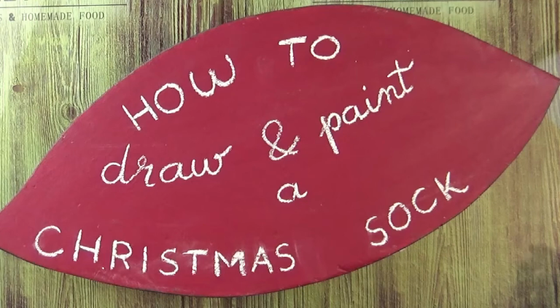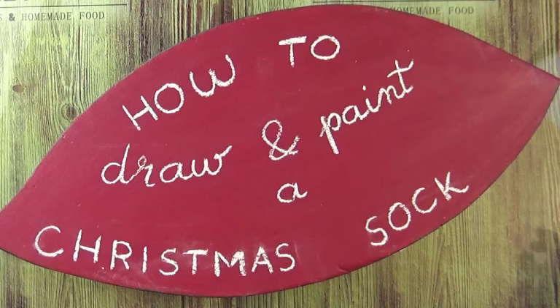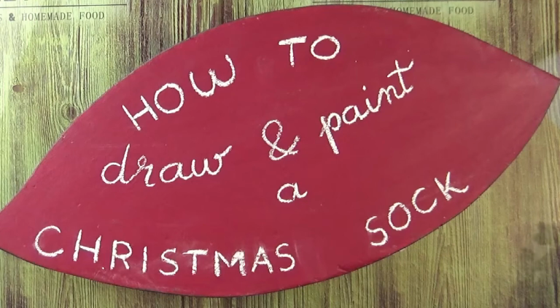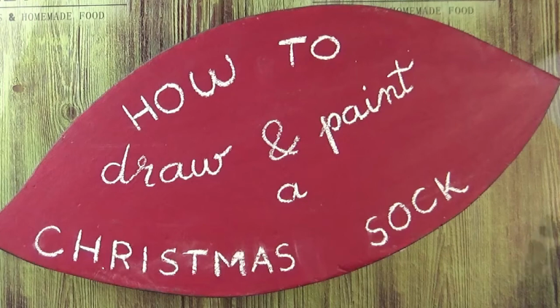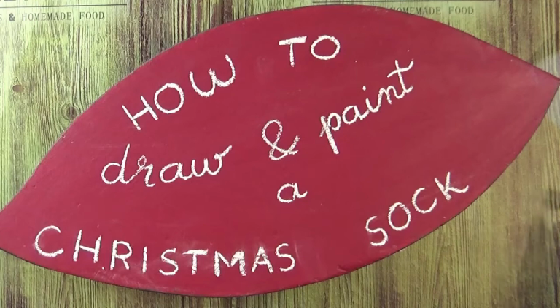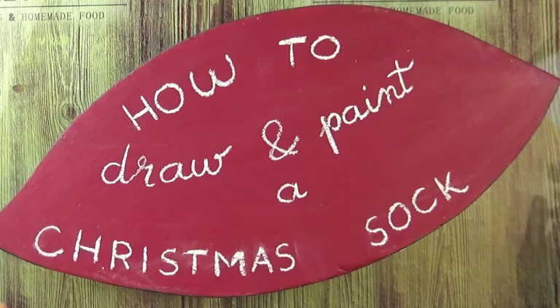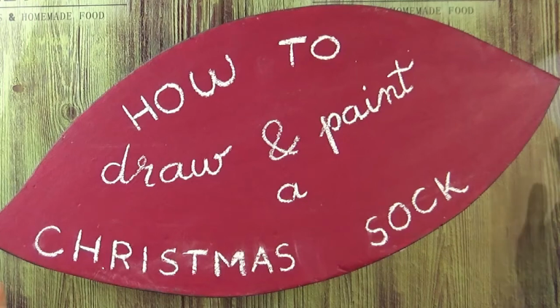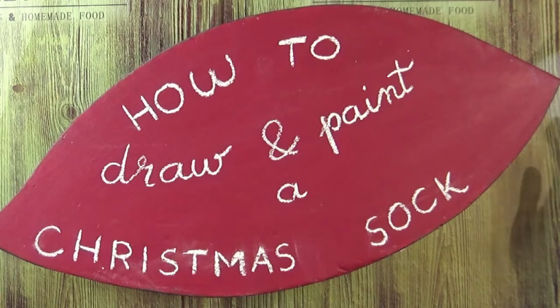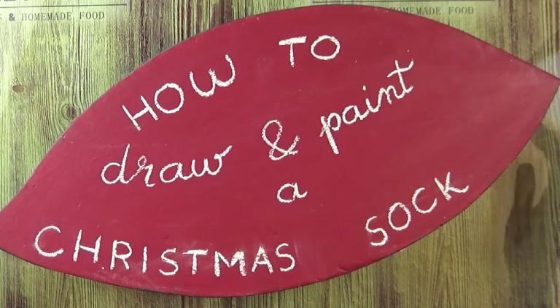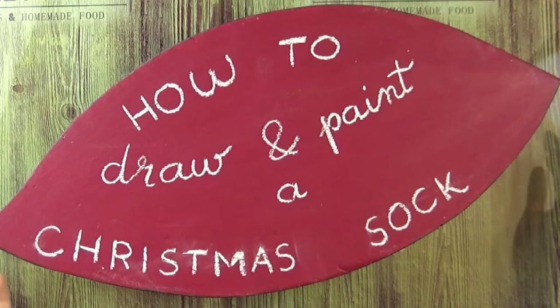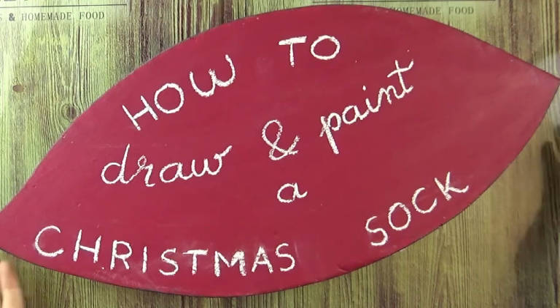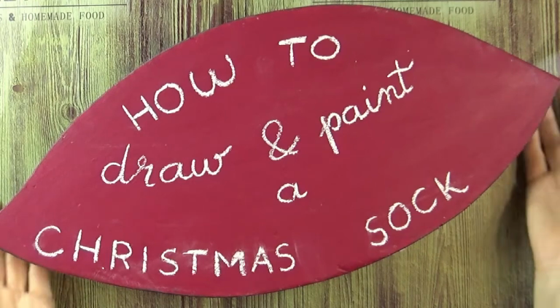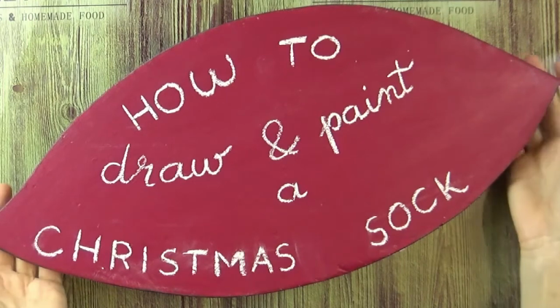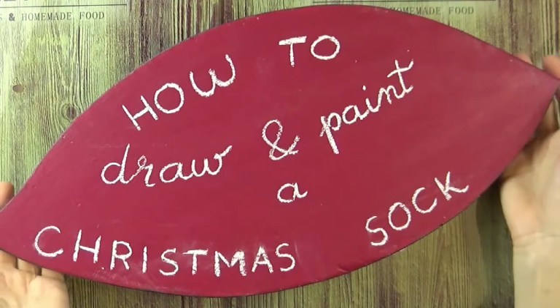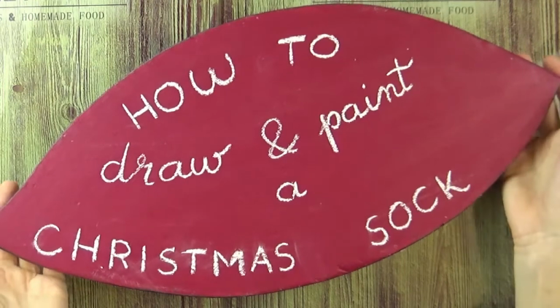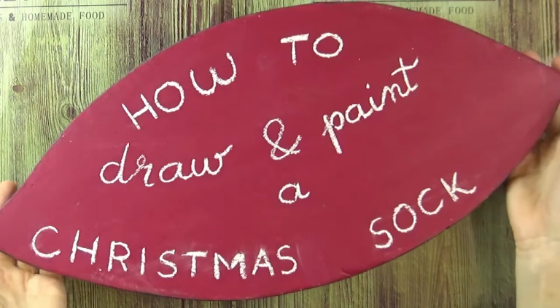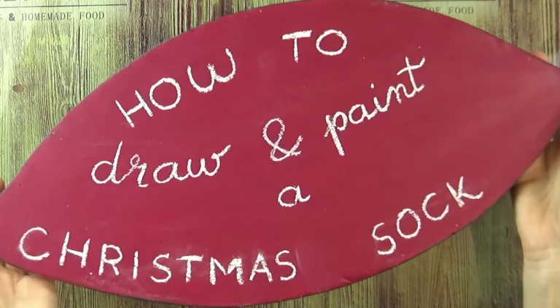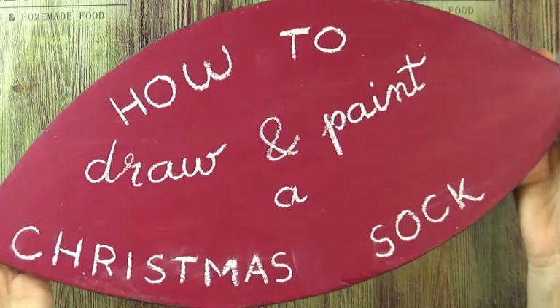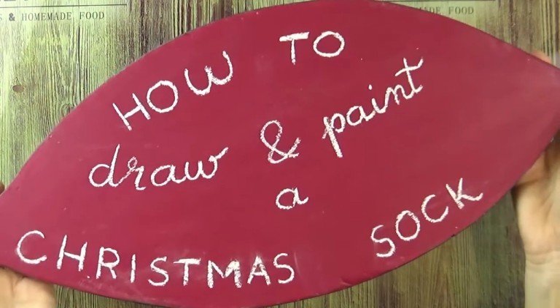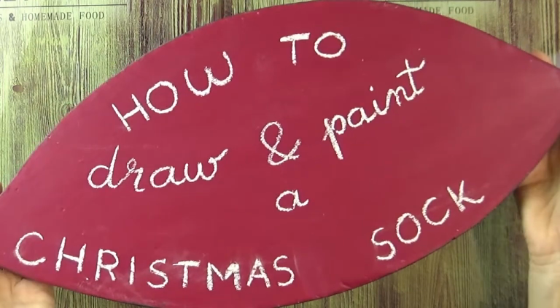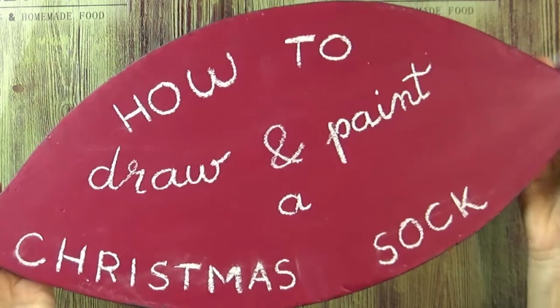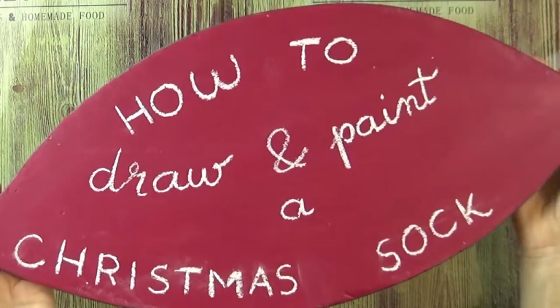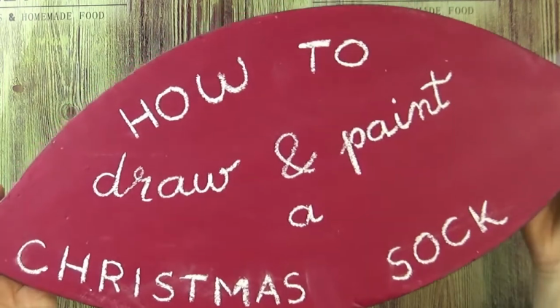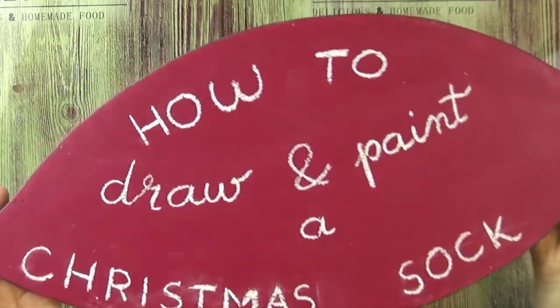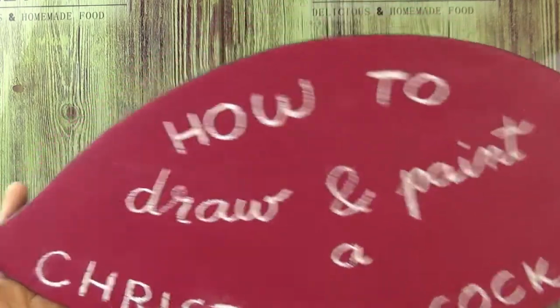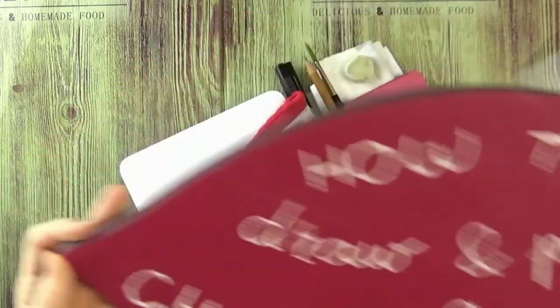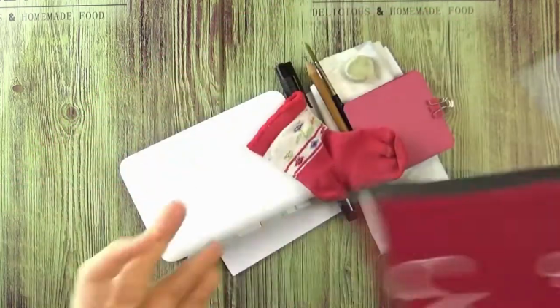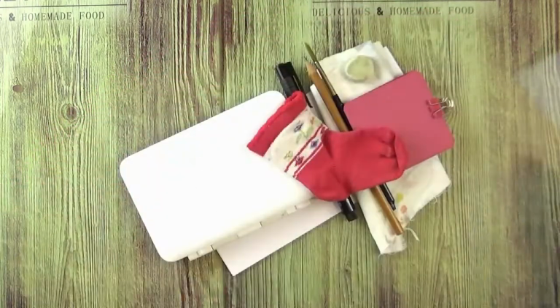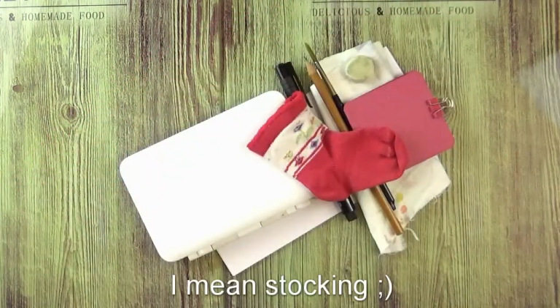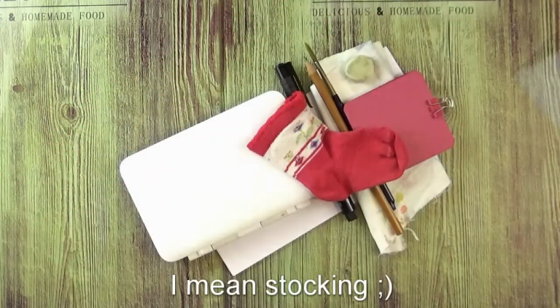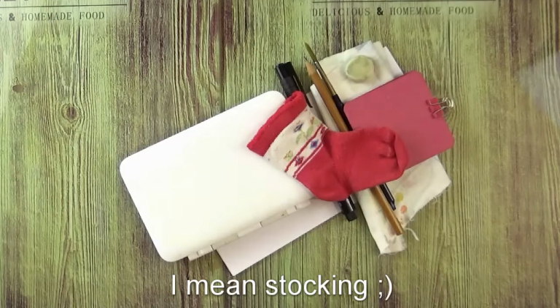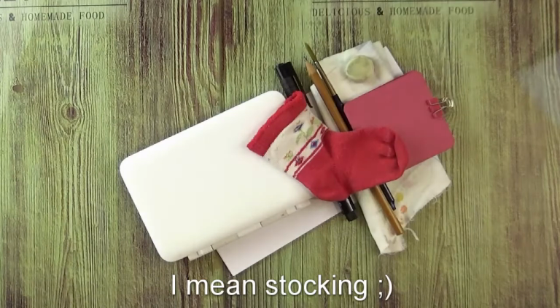Hello, hello. Today let's learn how to draw and paint a Christmas sock.